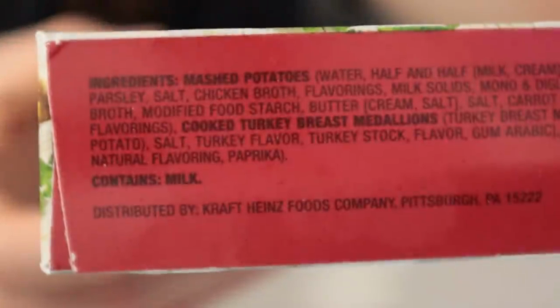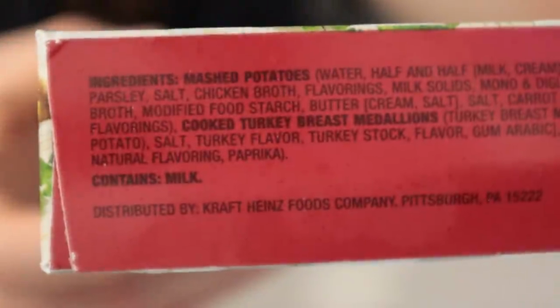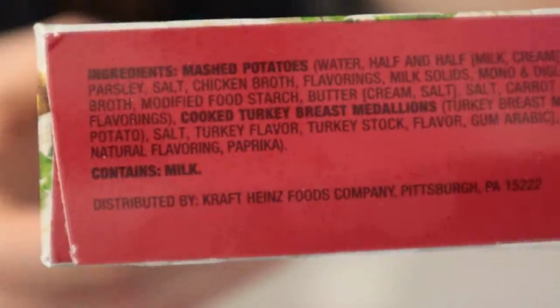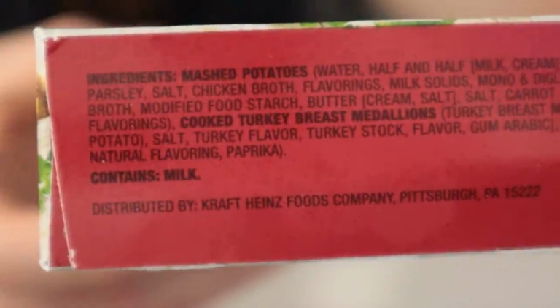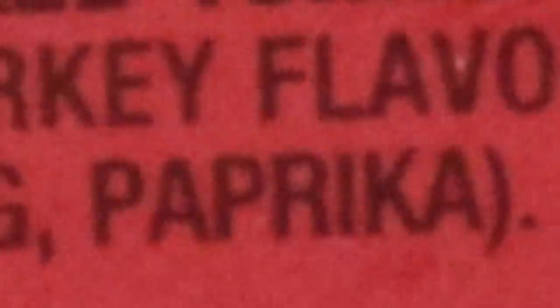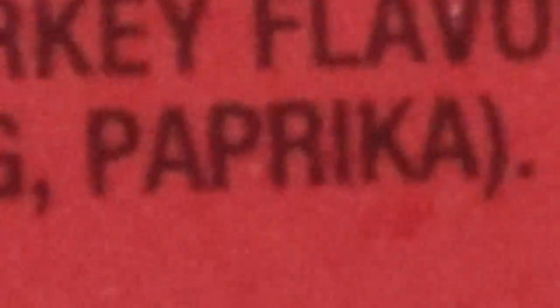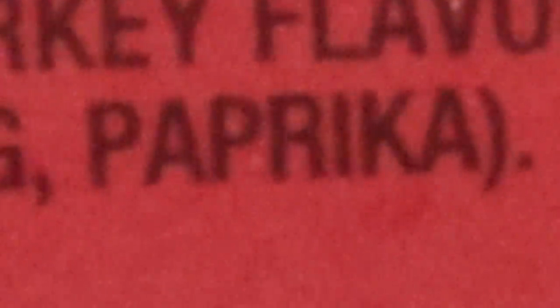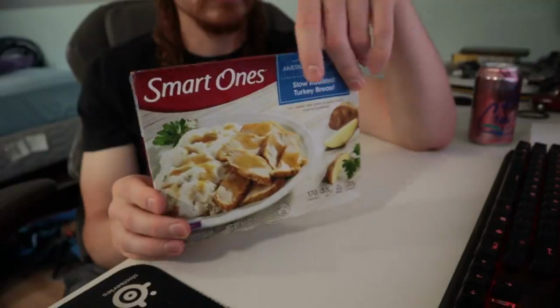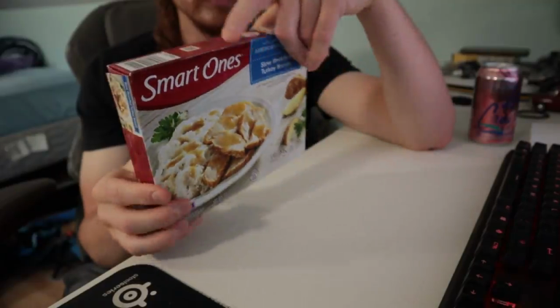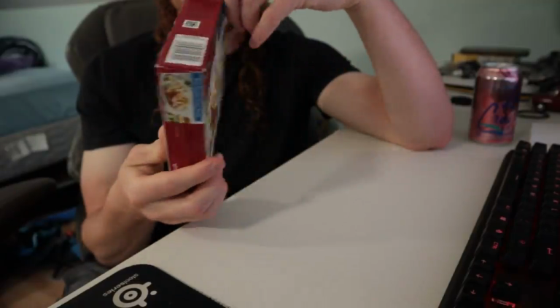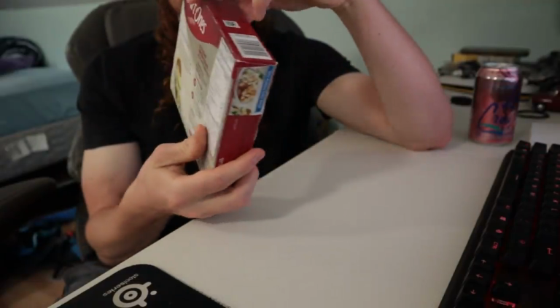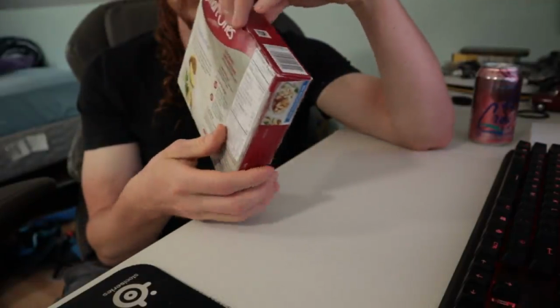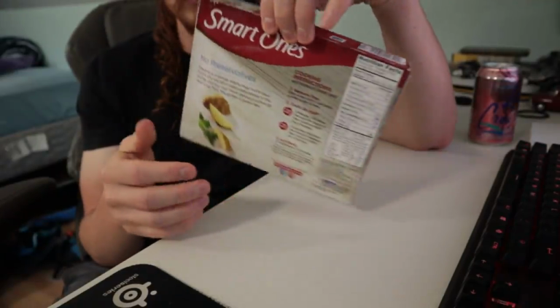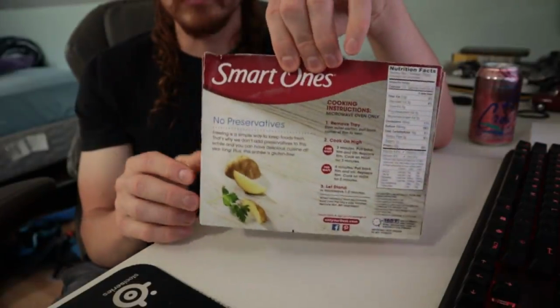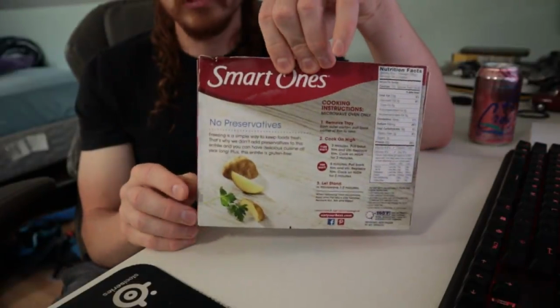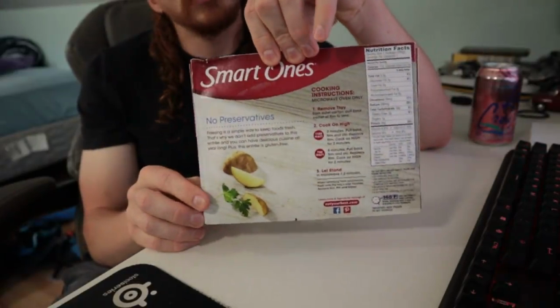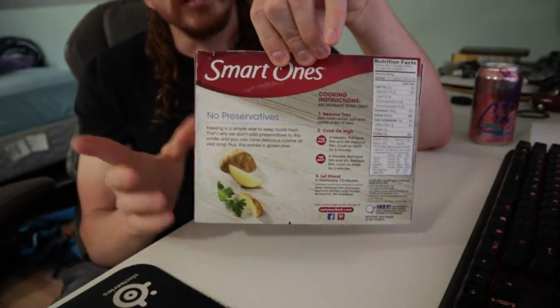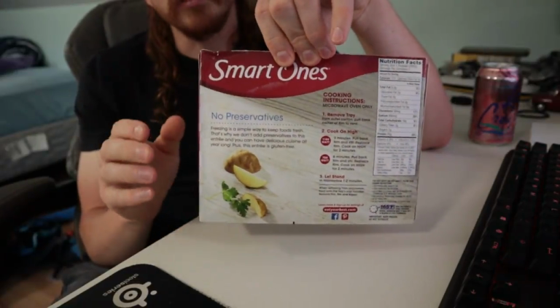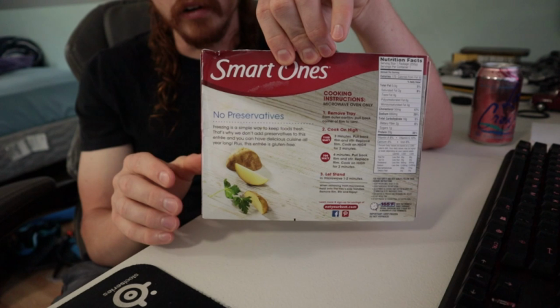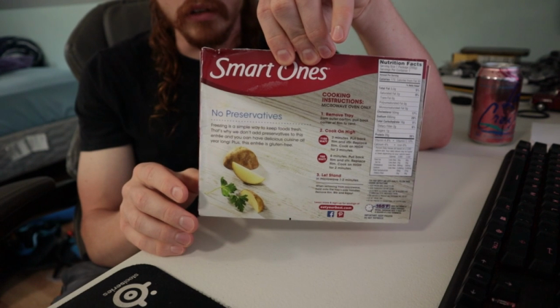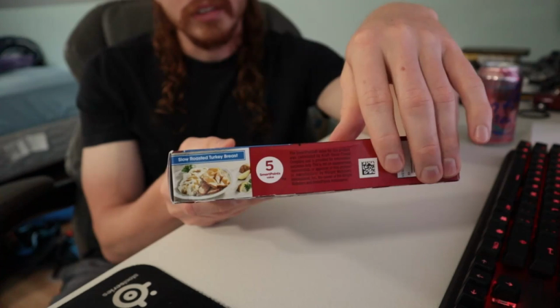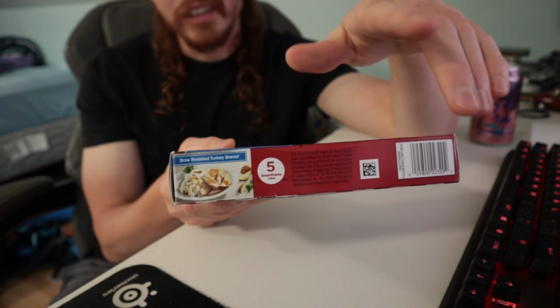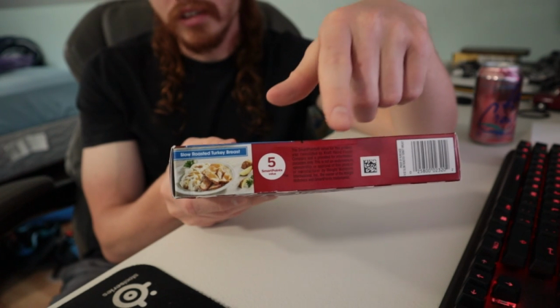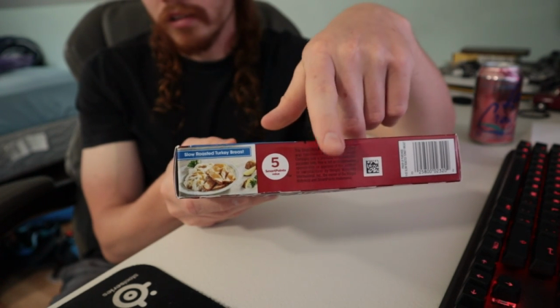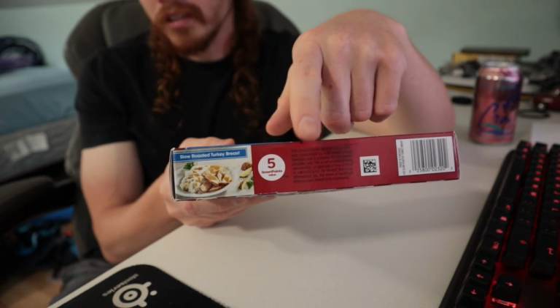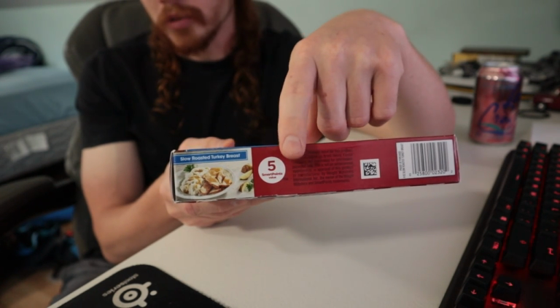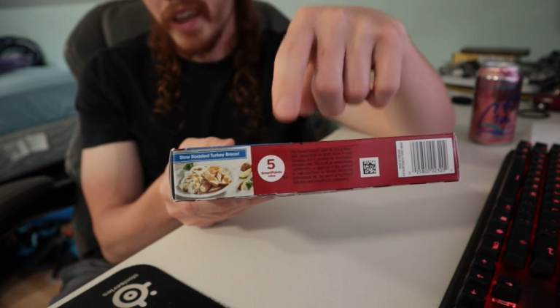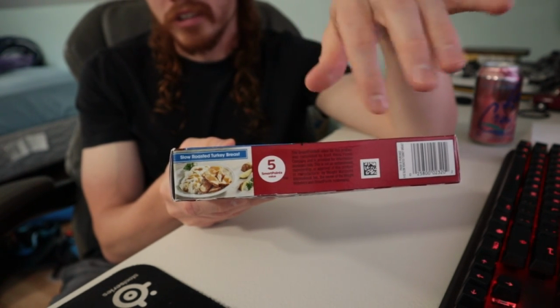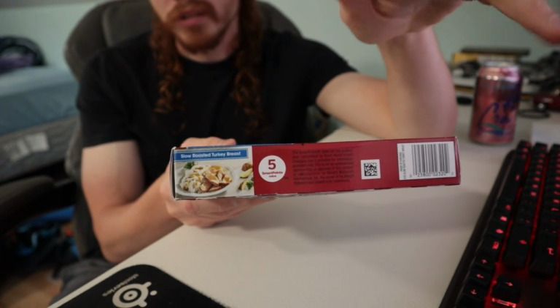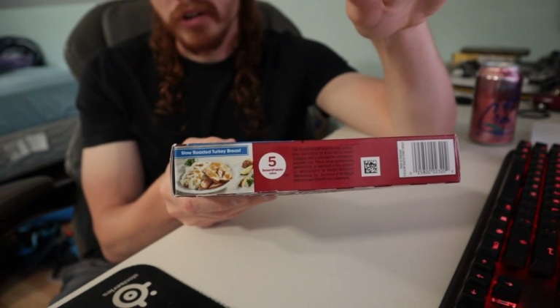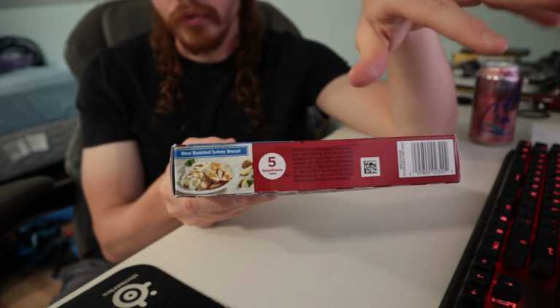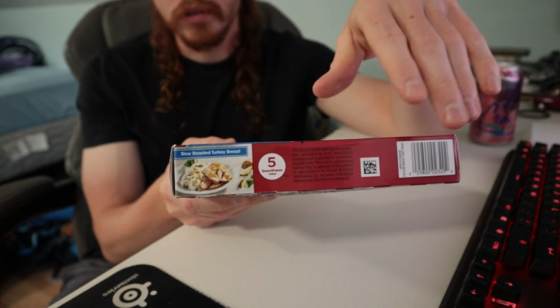Oh, paprika. I like how this isn't trying to teach you to be healthy or anything, other than these wacky smart points.